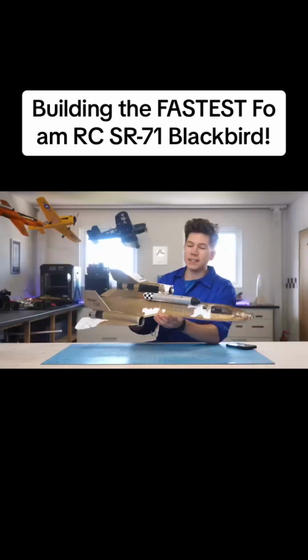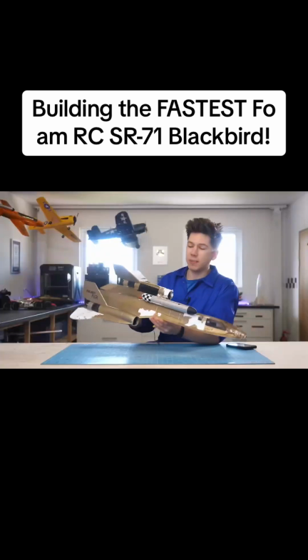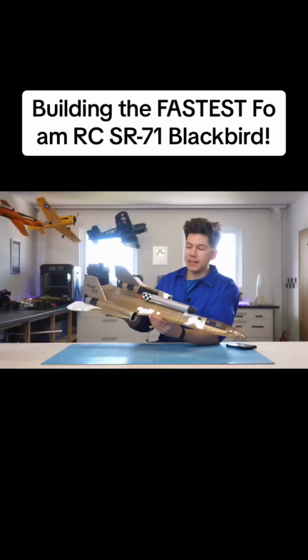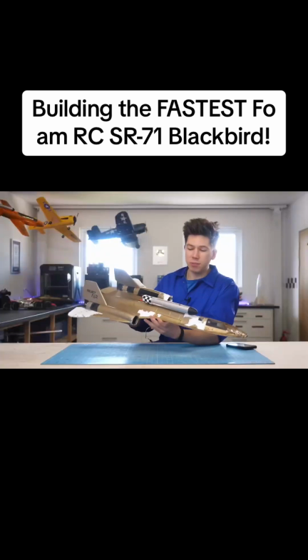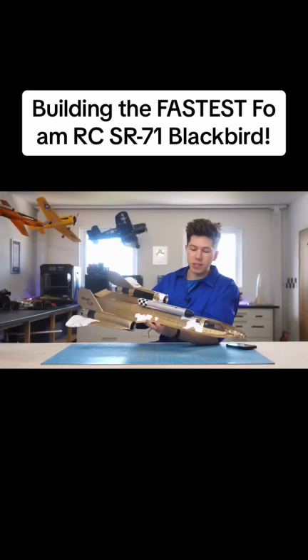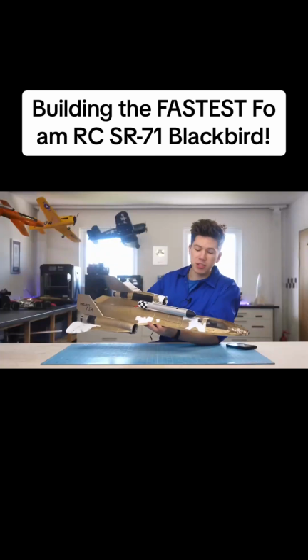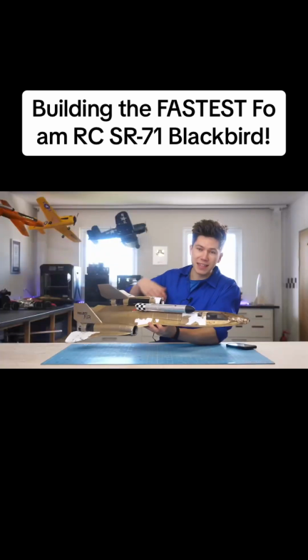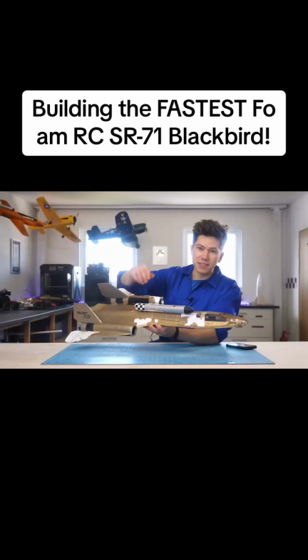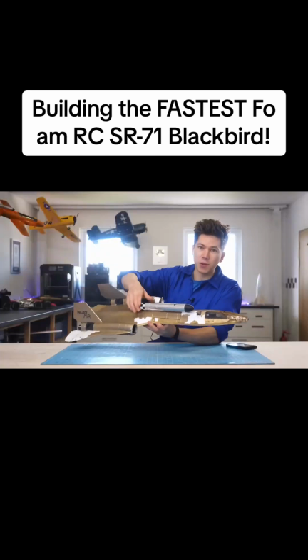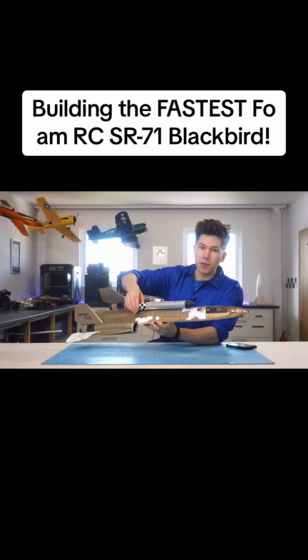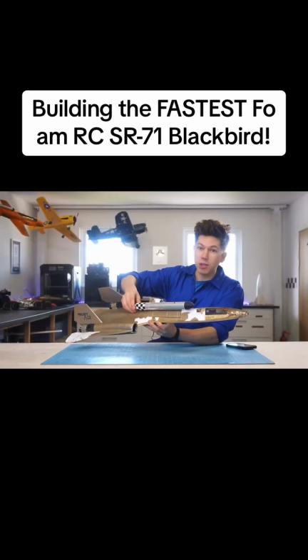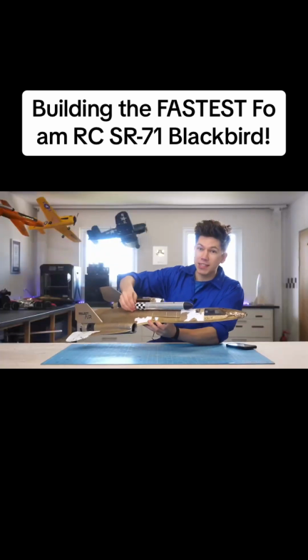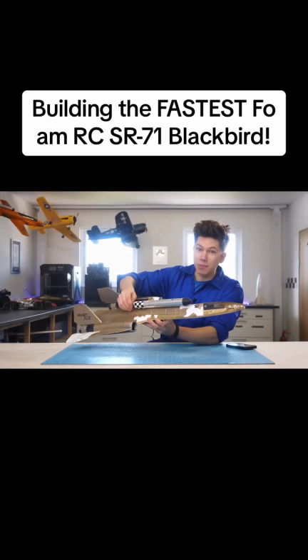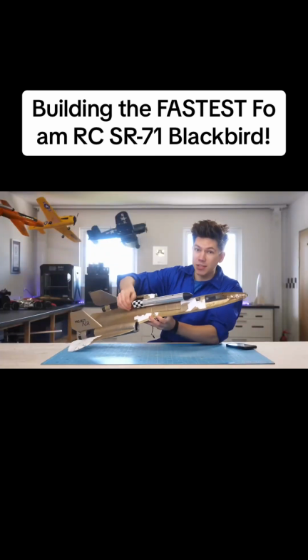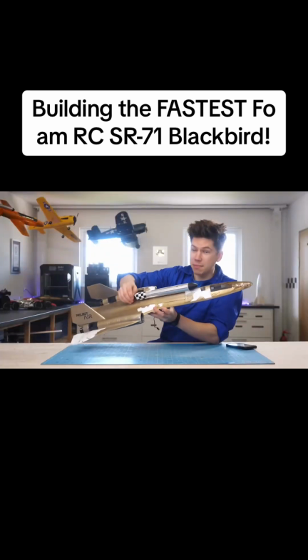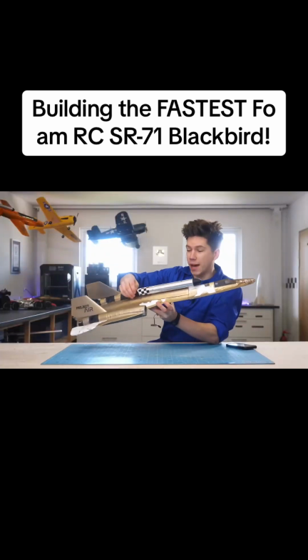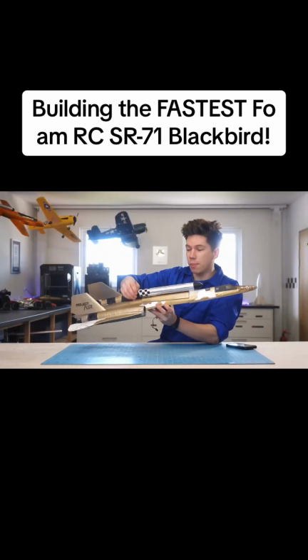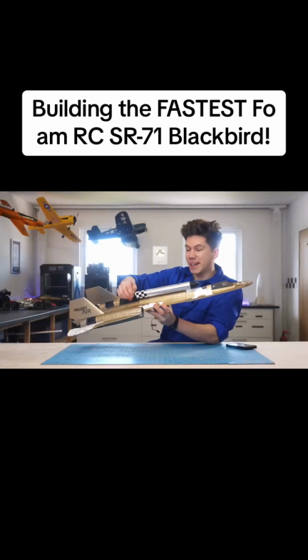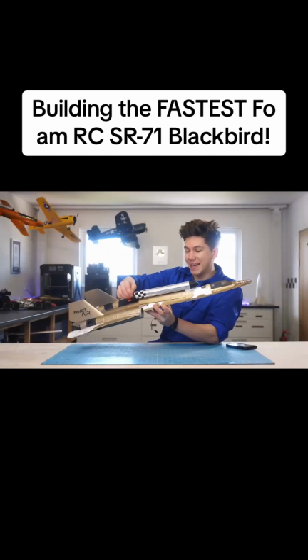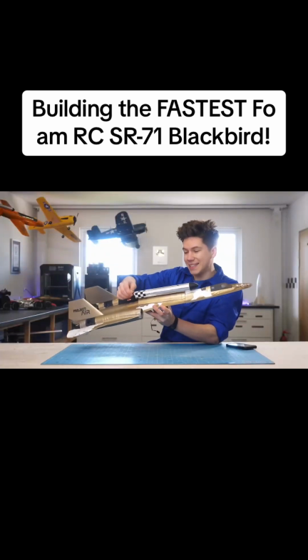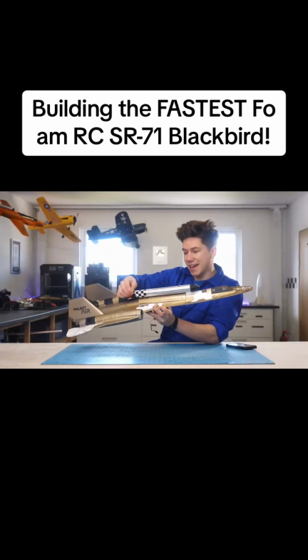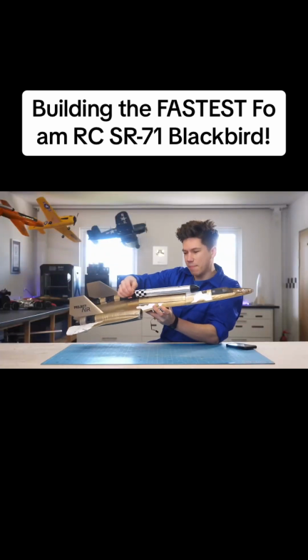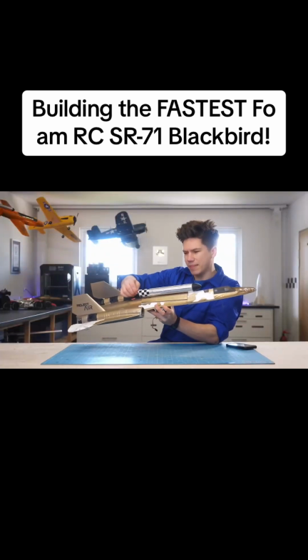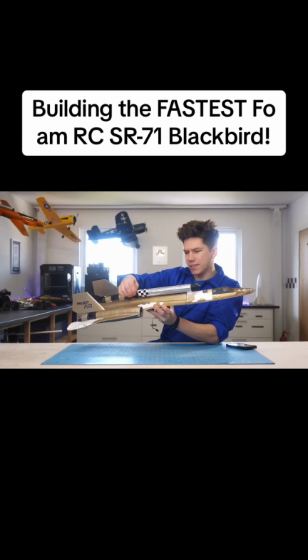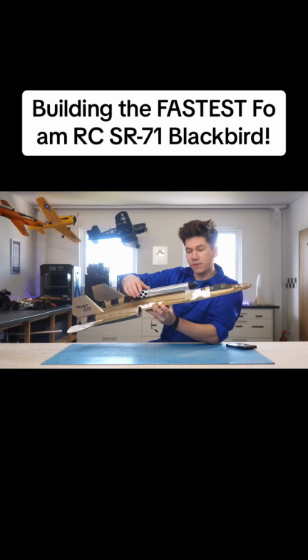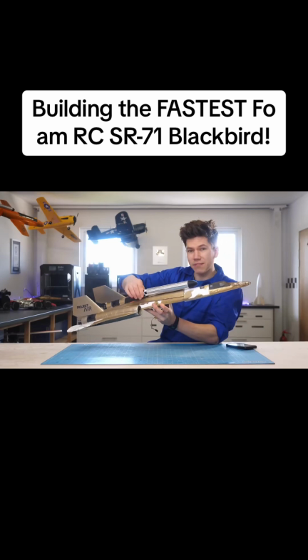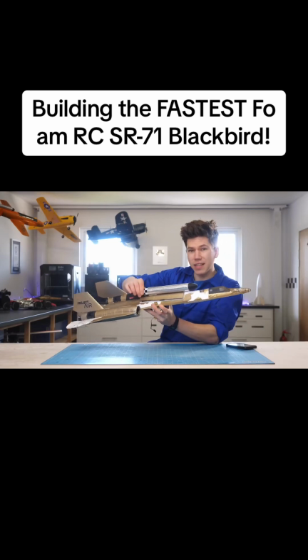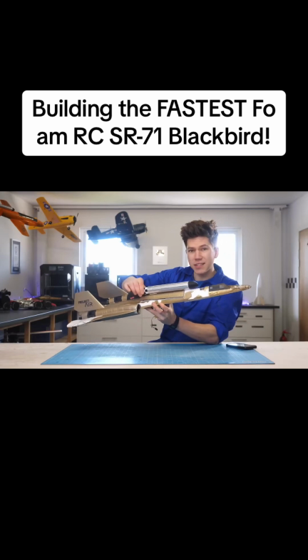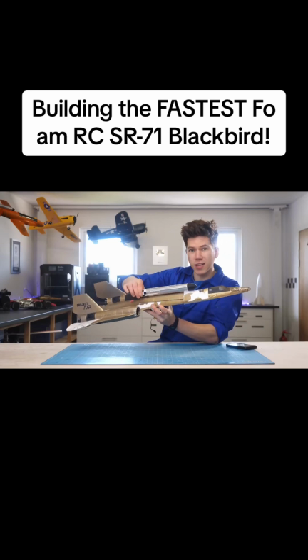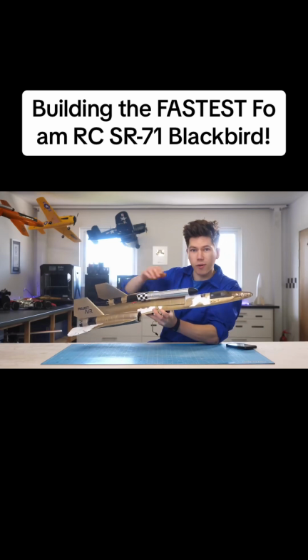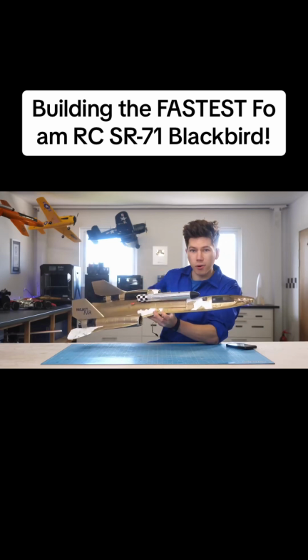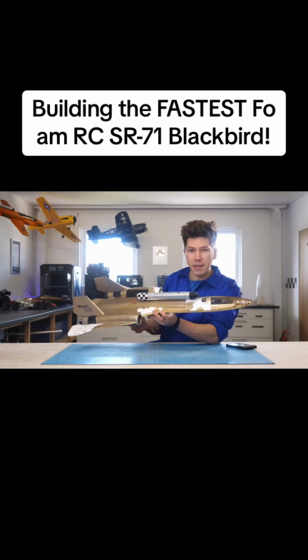This airplane is pretty much destined for the Project Air Museum now, but we've definitely learned a lot from it.